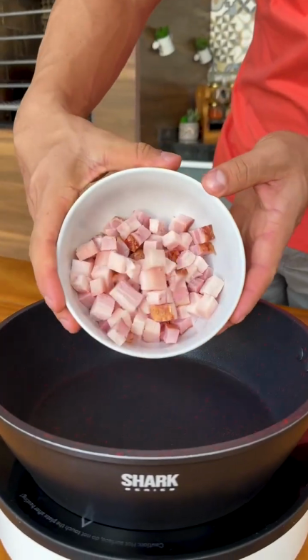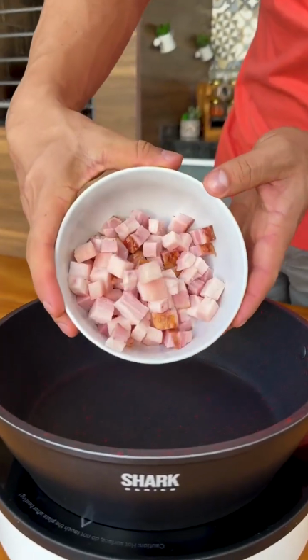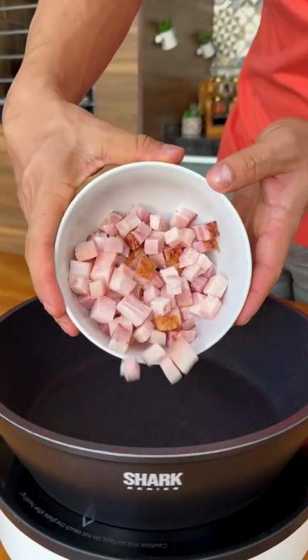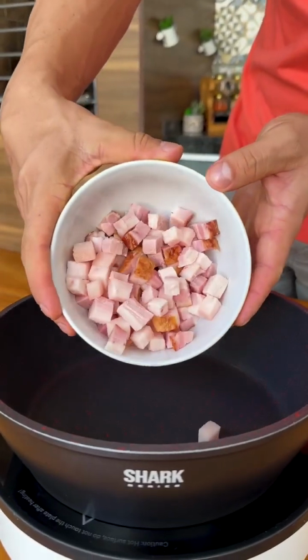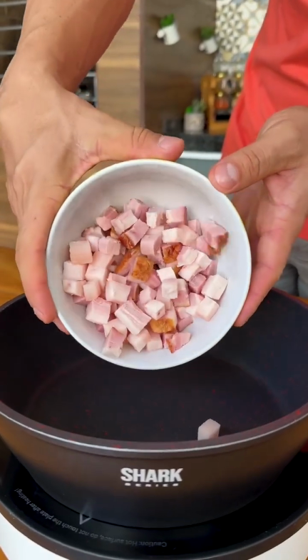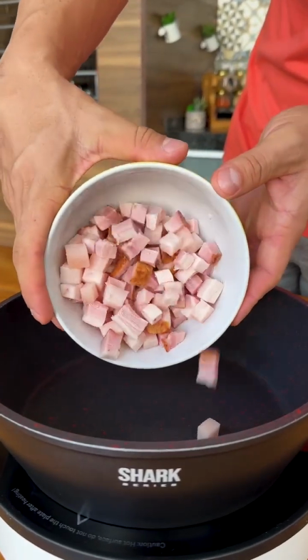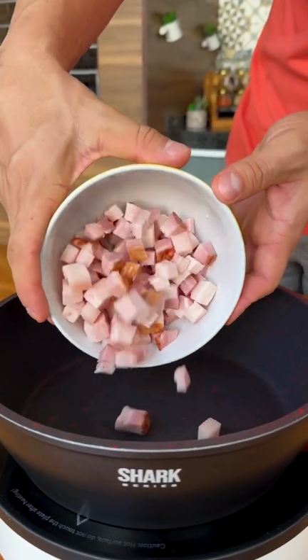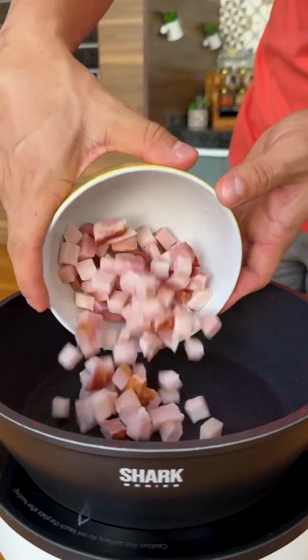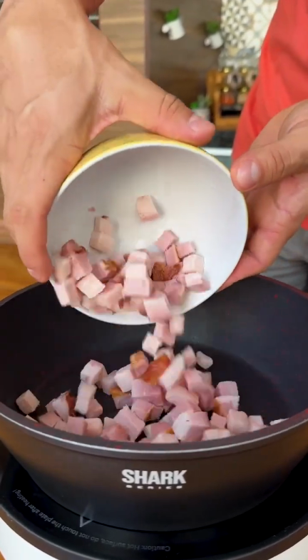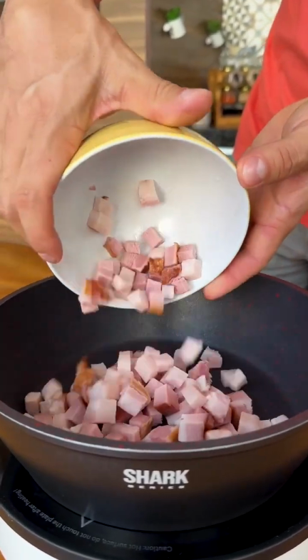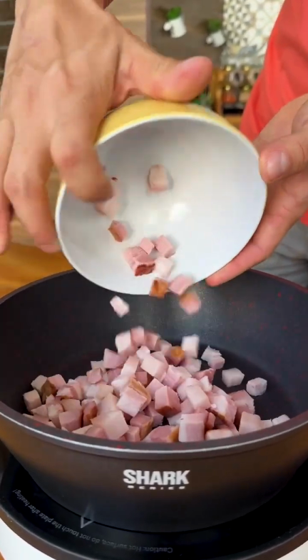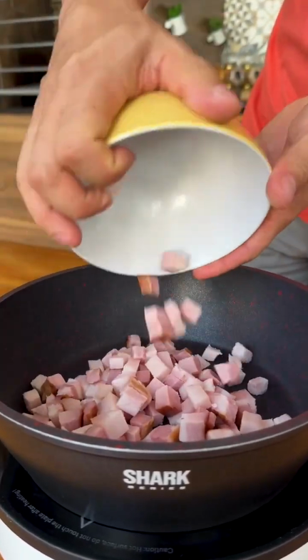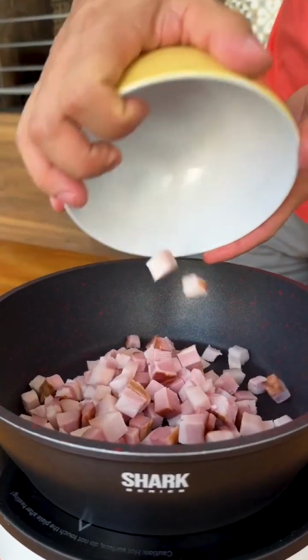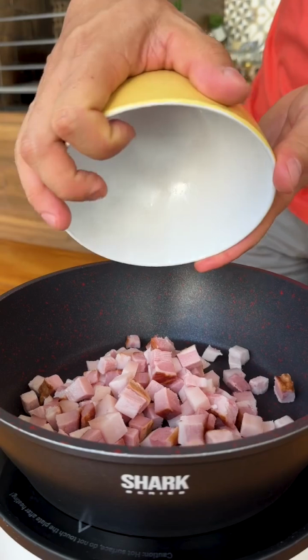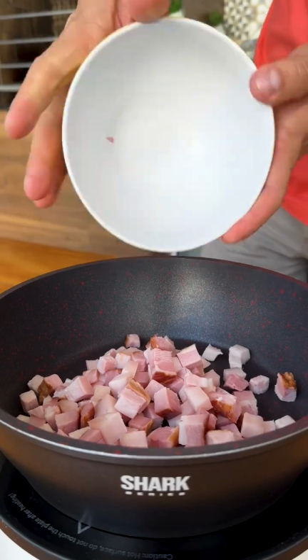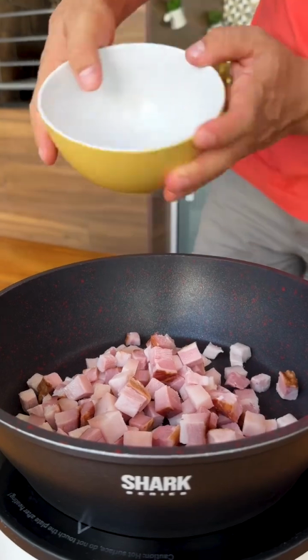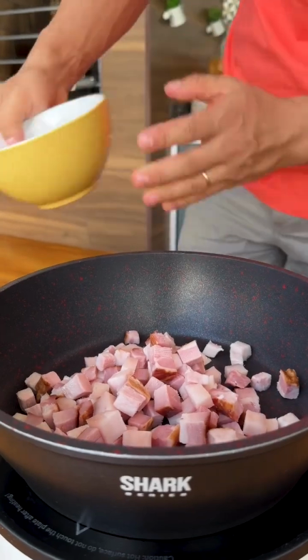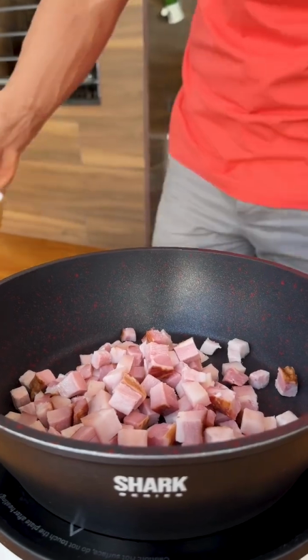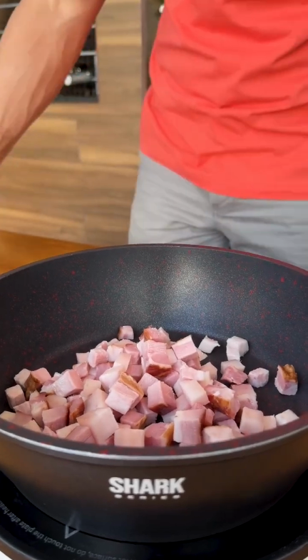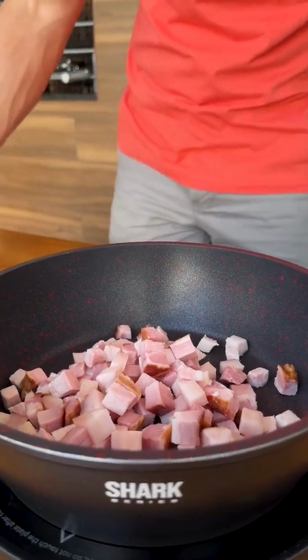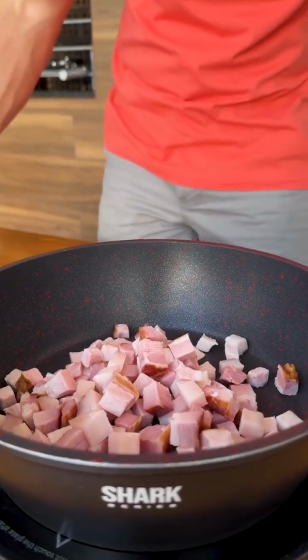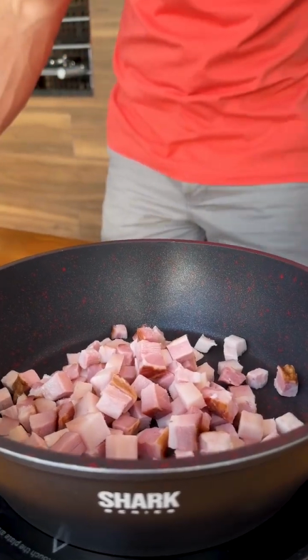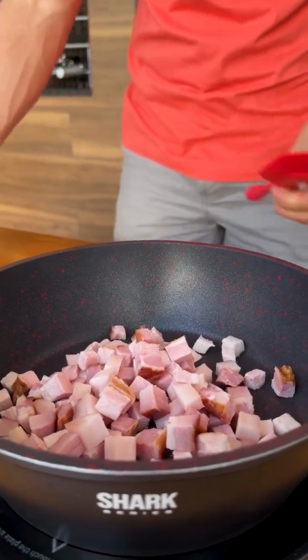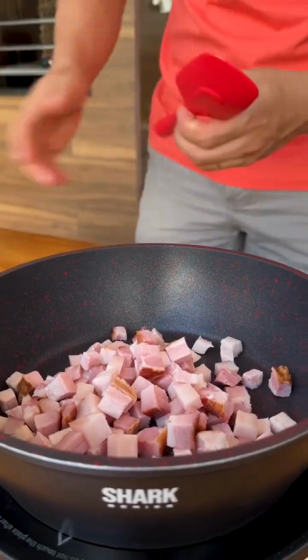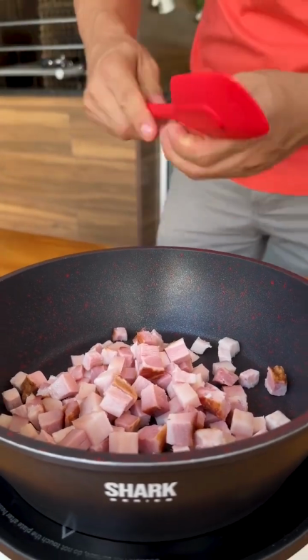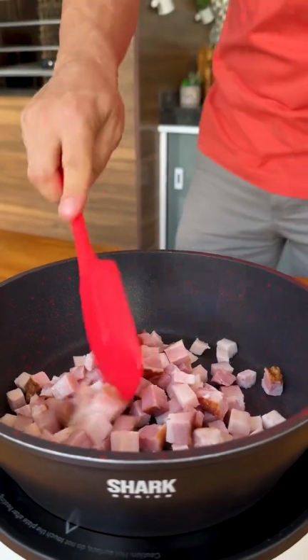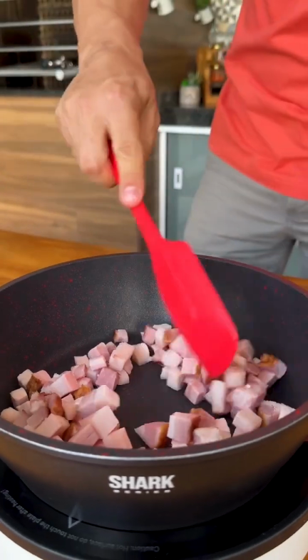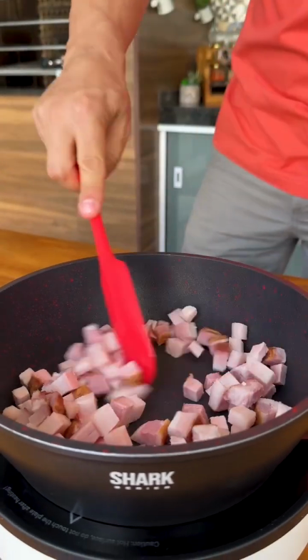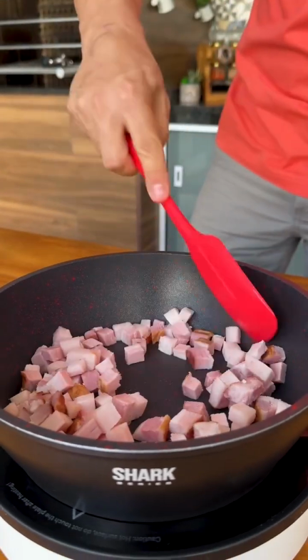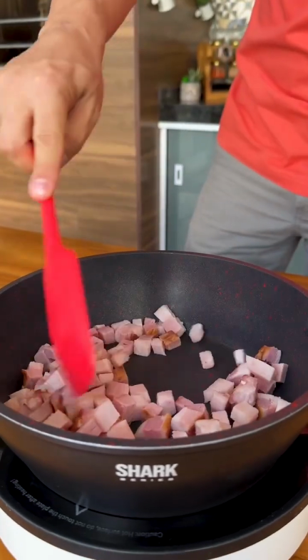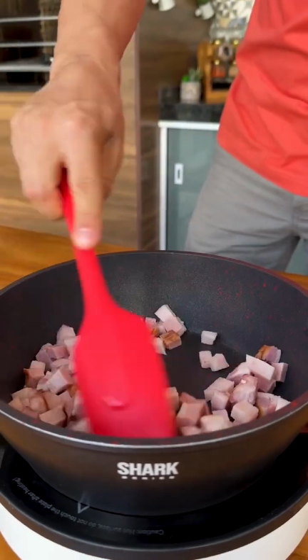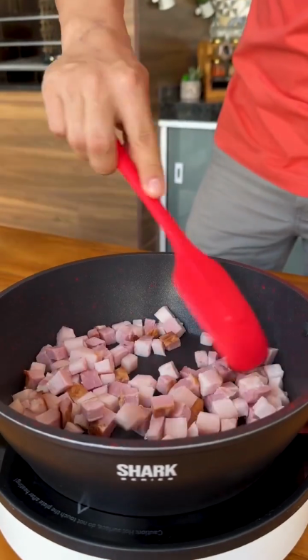While our pasta is cooking, I'm going to put 300 grams of chopped bacon in another pan and let it fry.